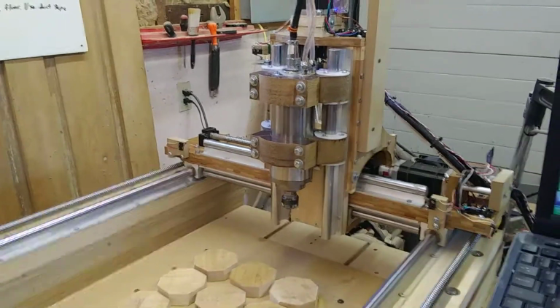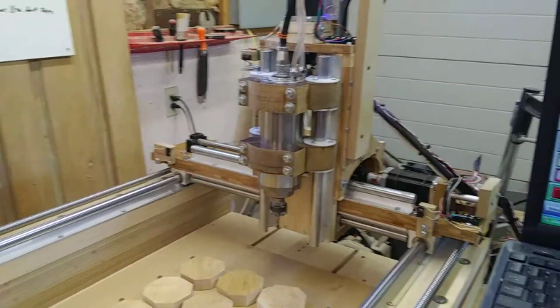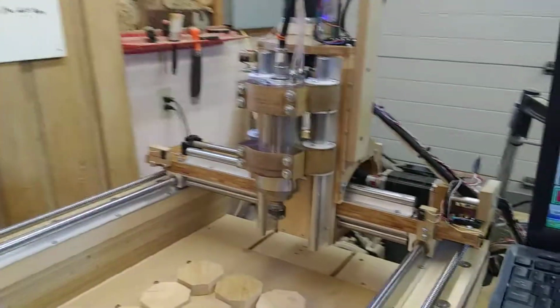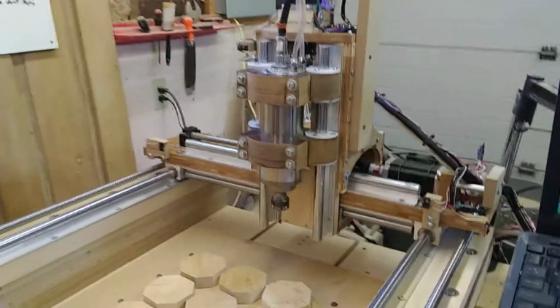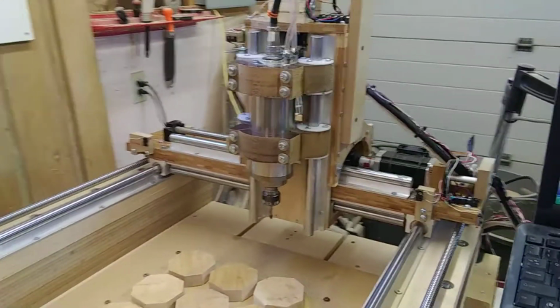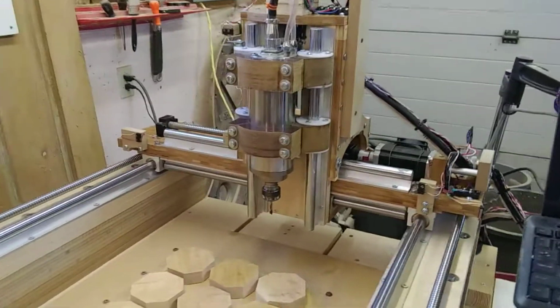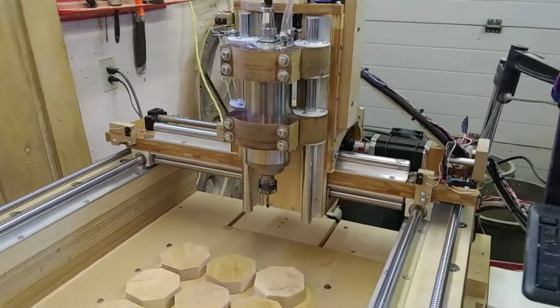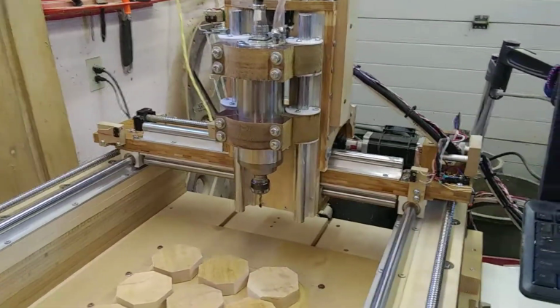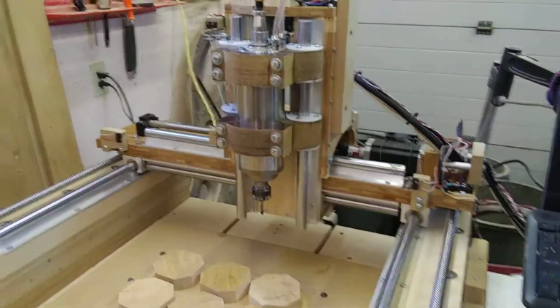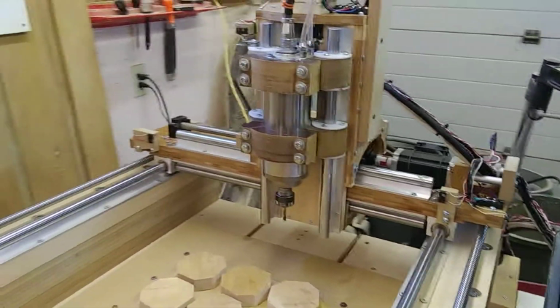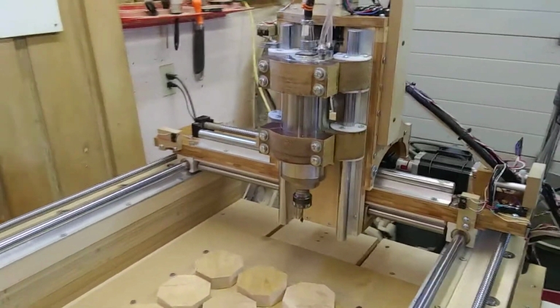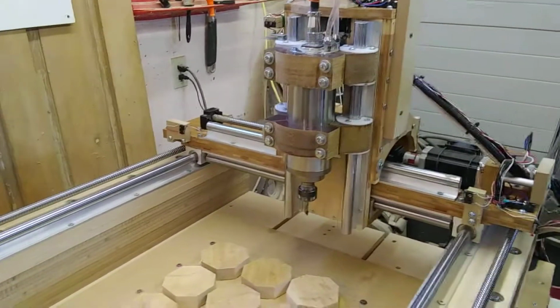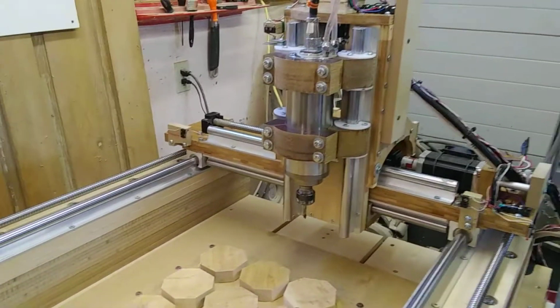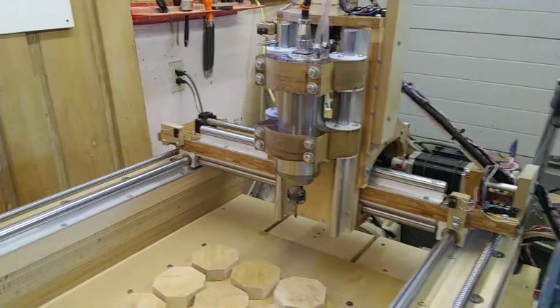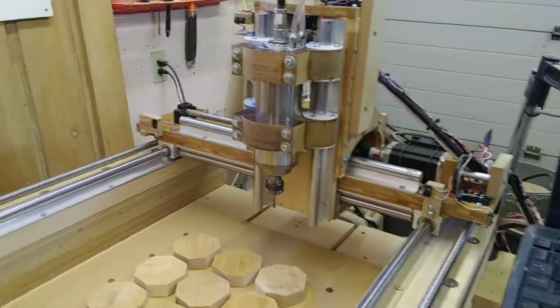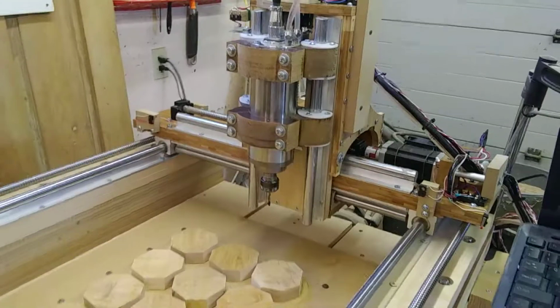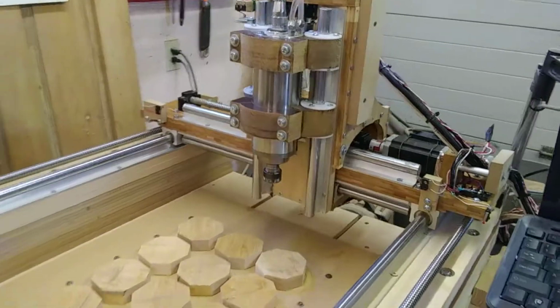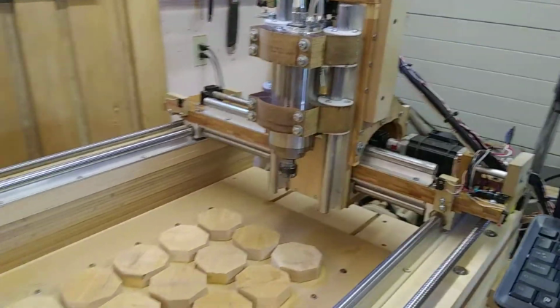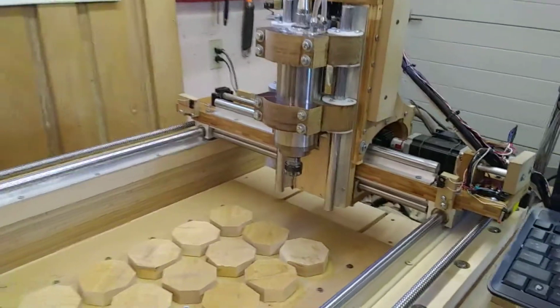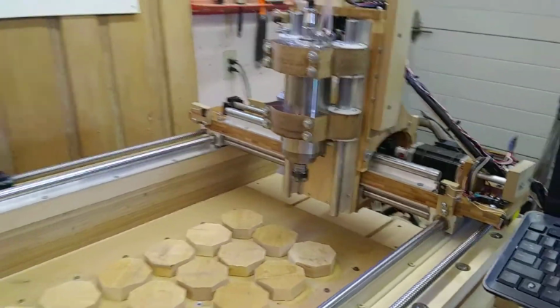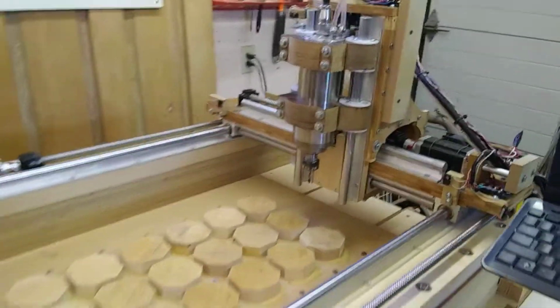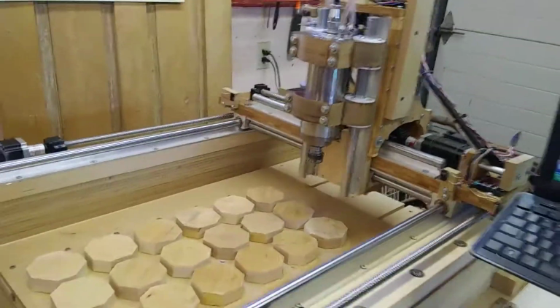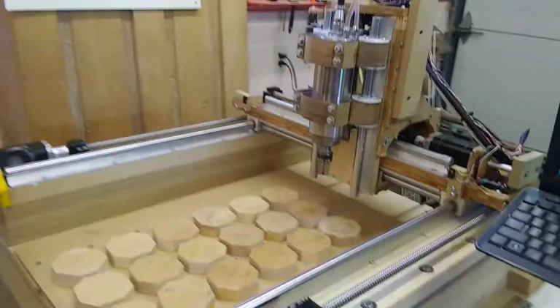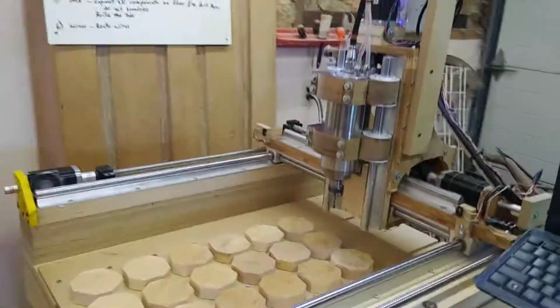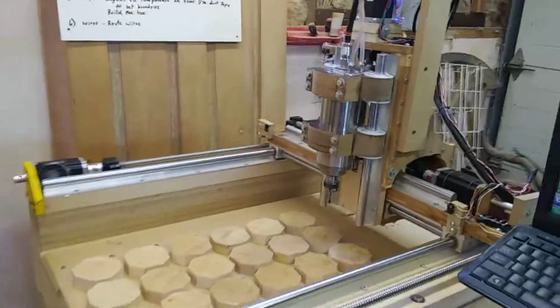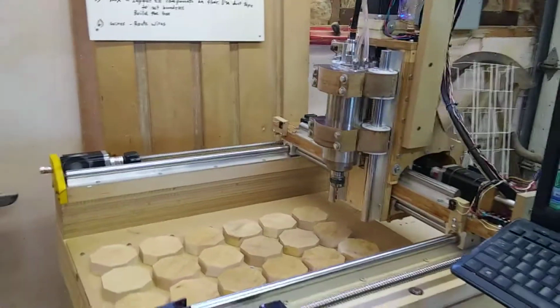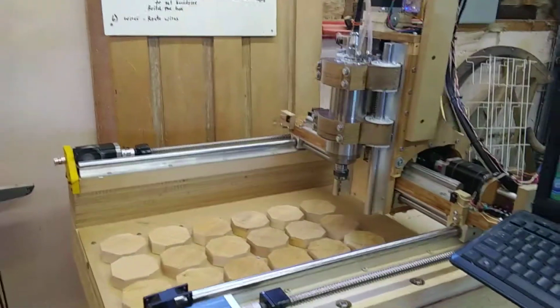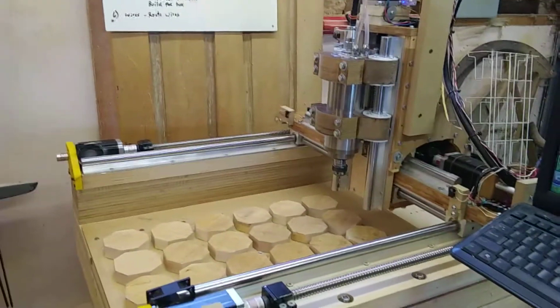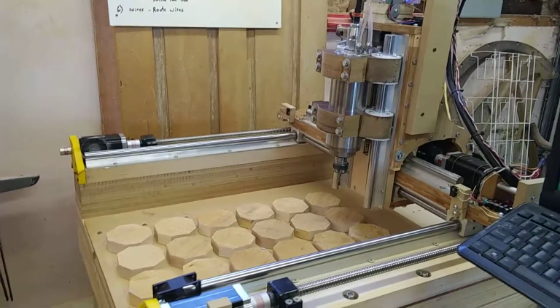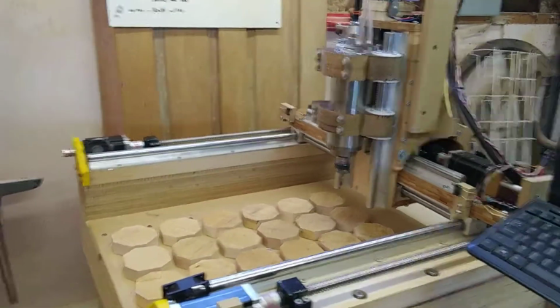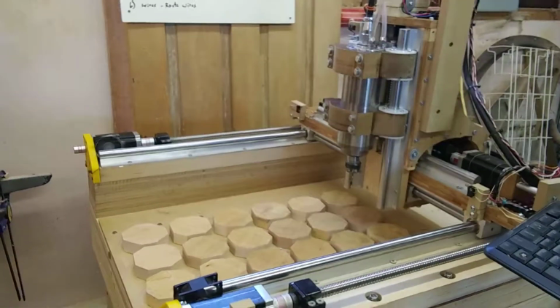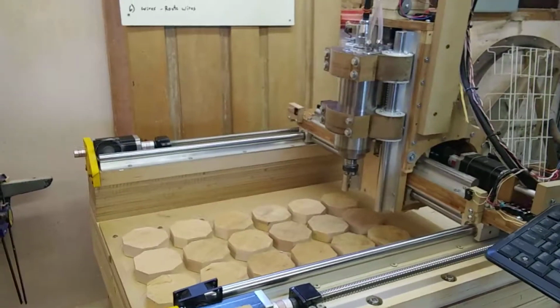Okay, now we're on the gantry, the x-axis. I'll bring it over here so we can look at it a little bit better.